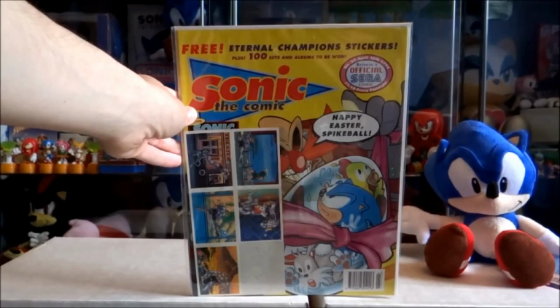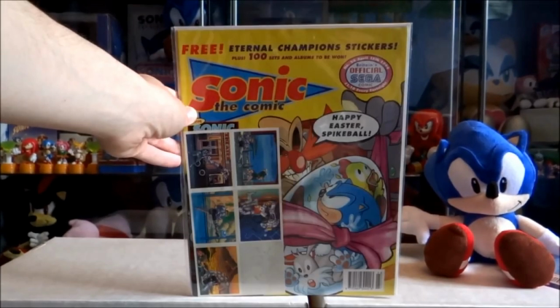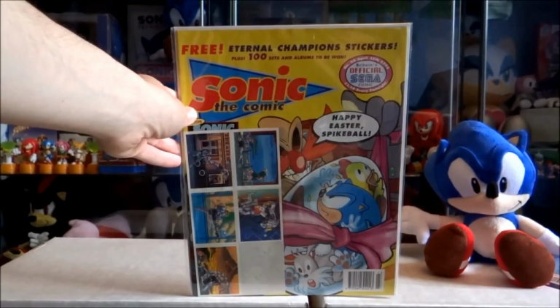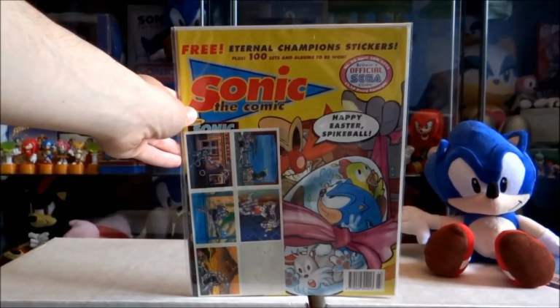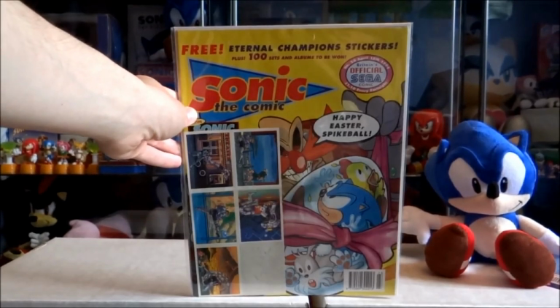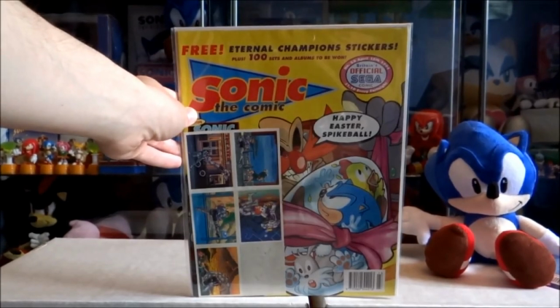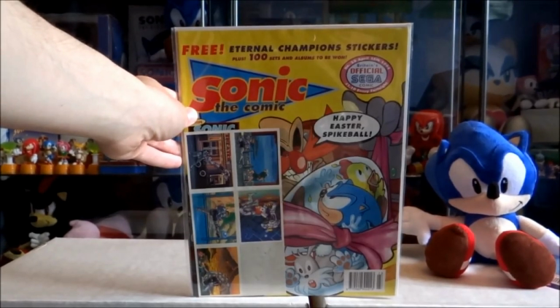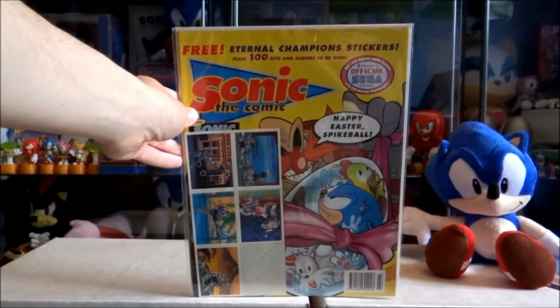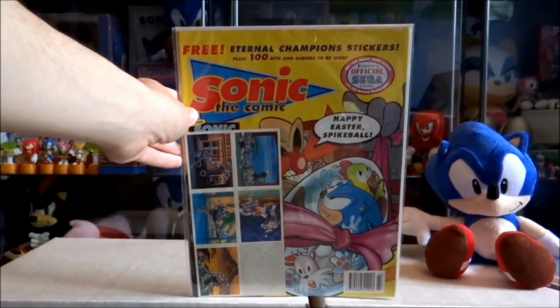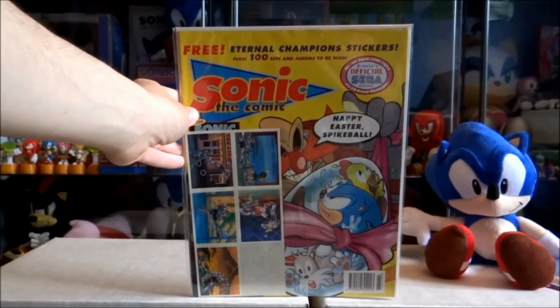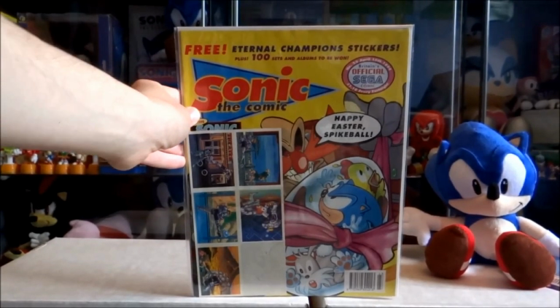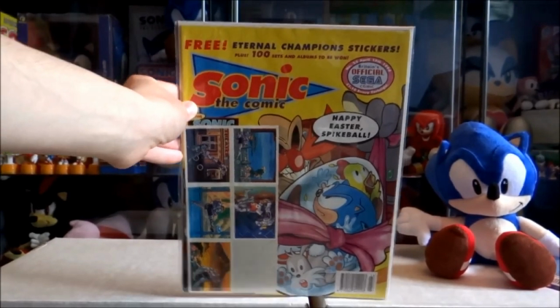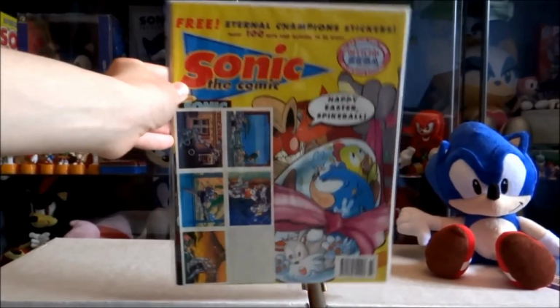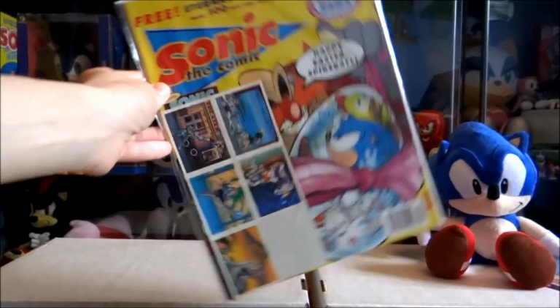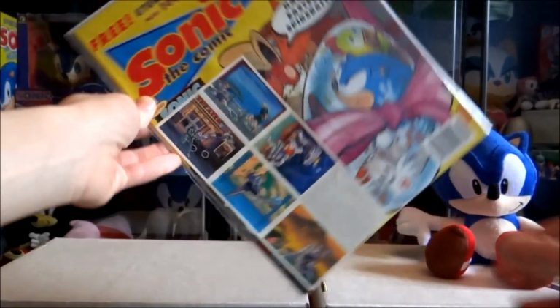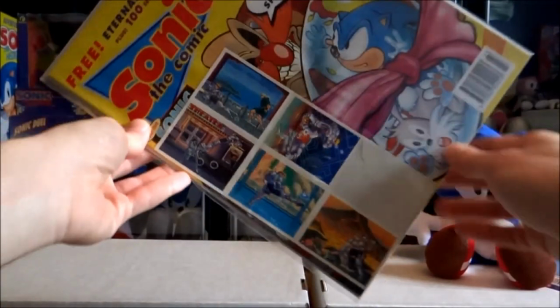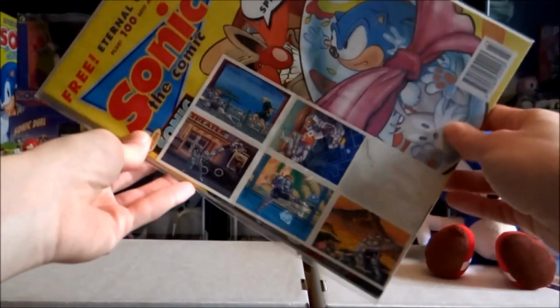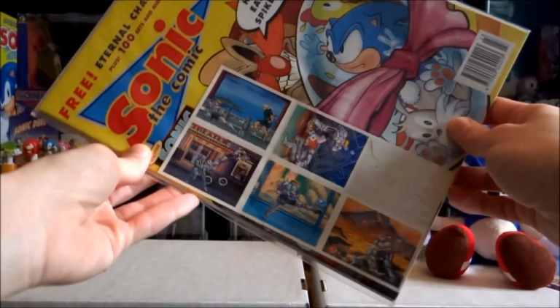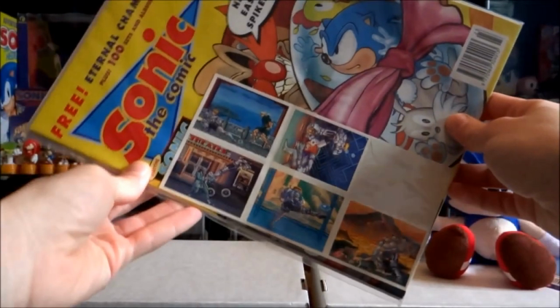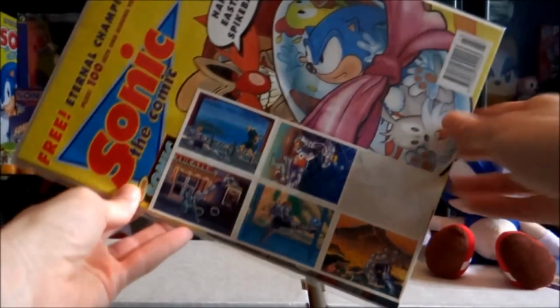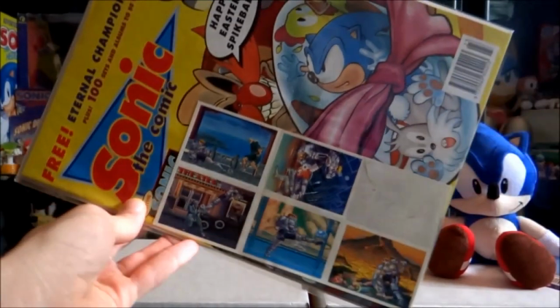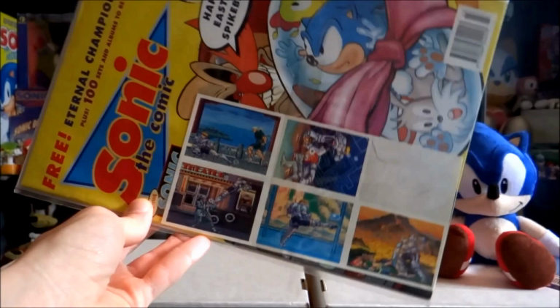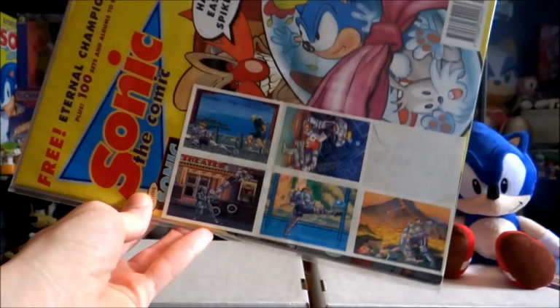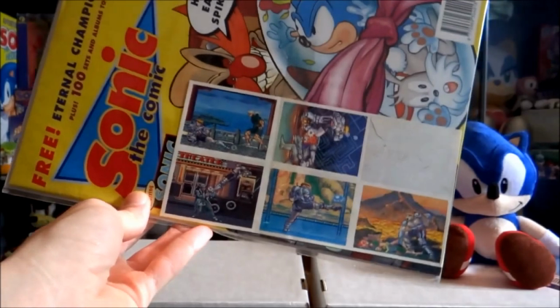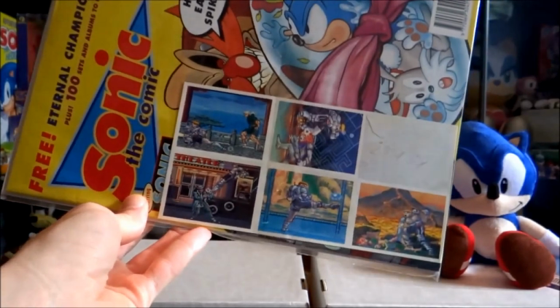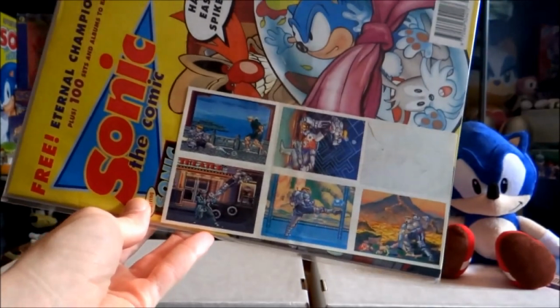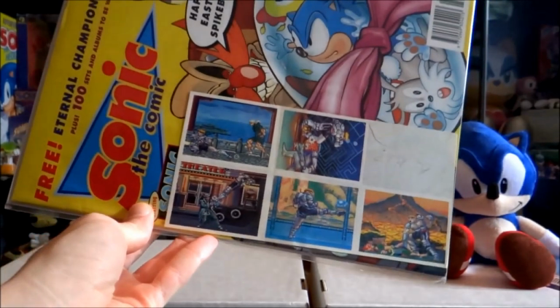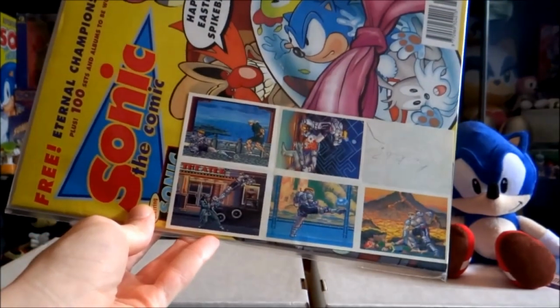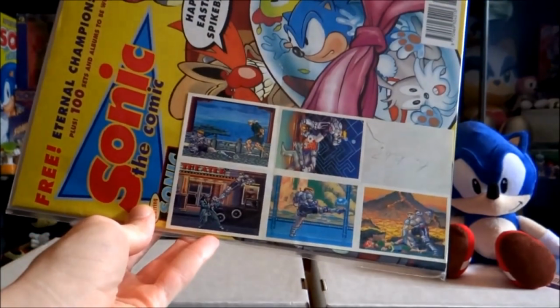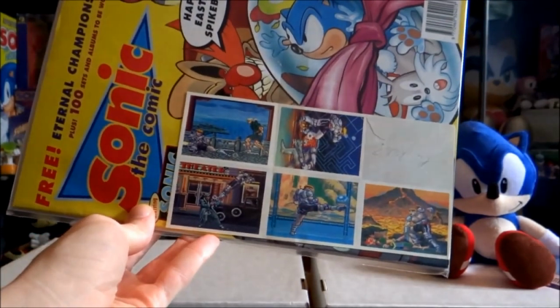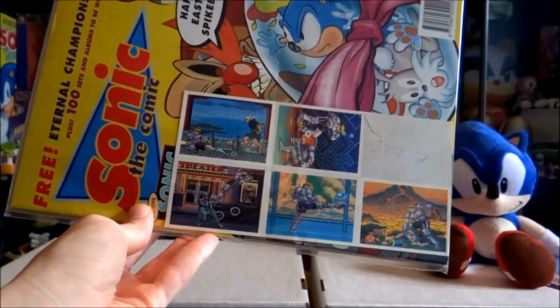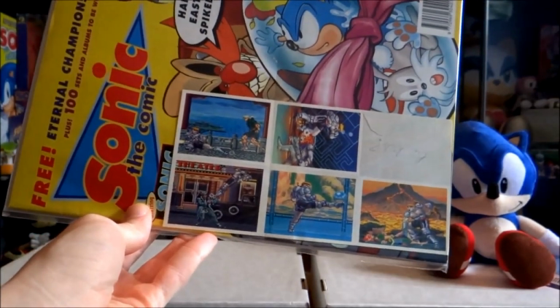Issue 23 with some free Eternal Champions stickers.